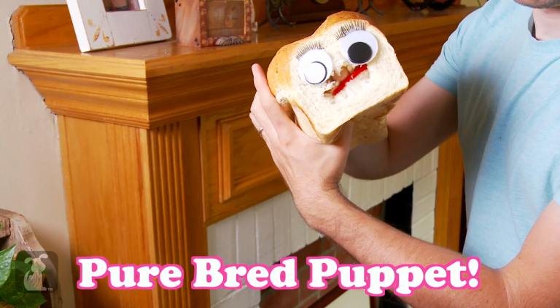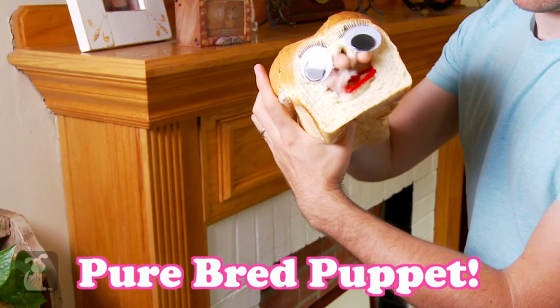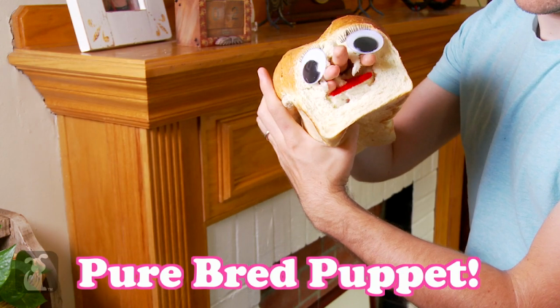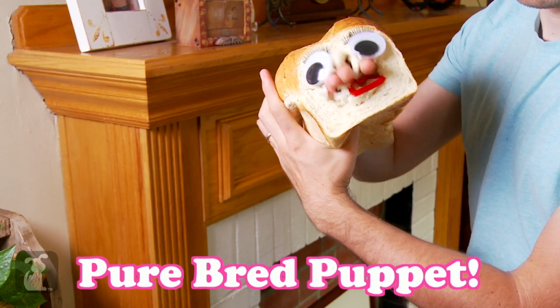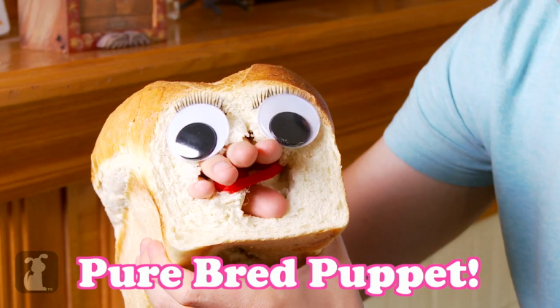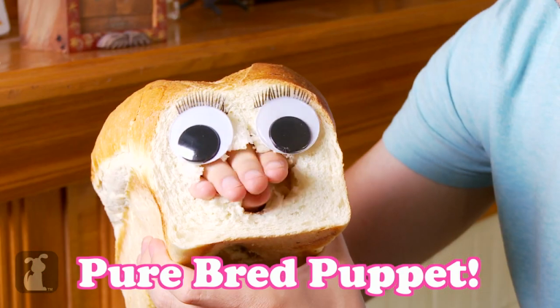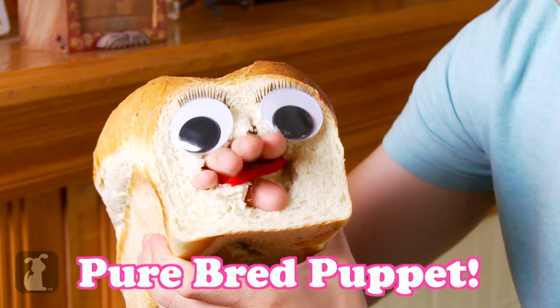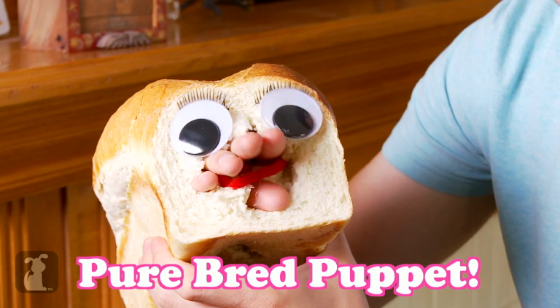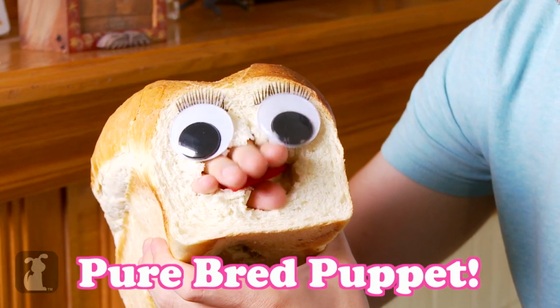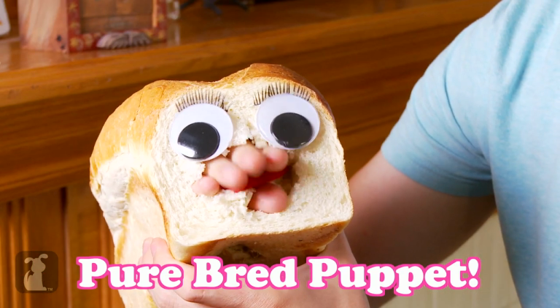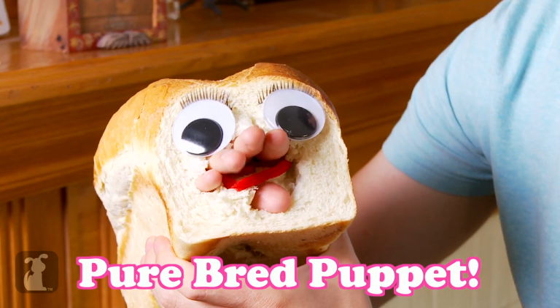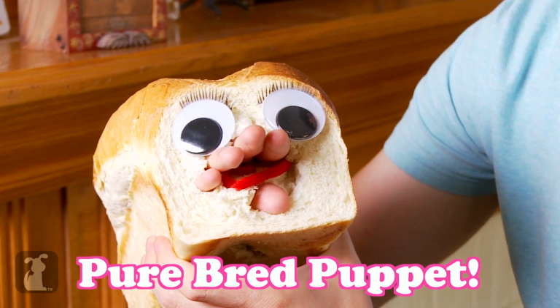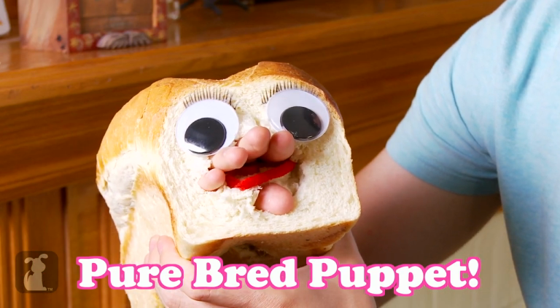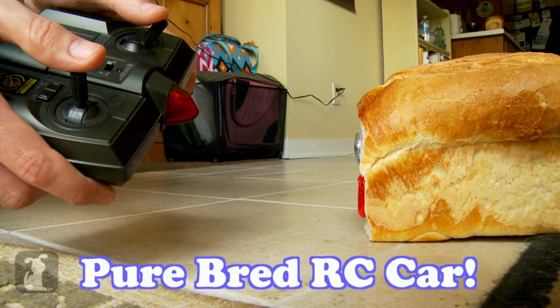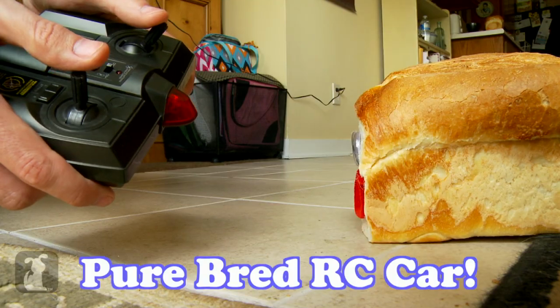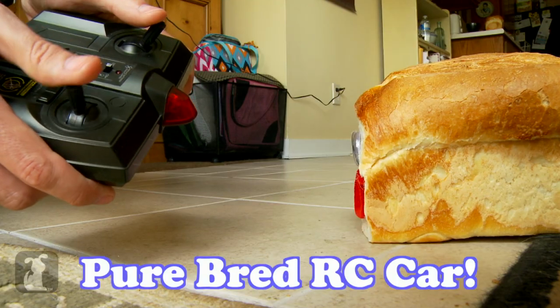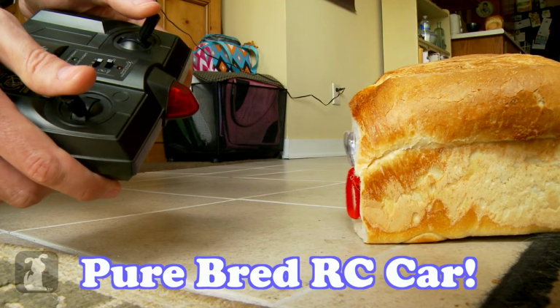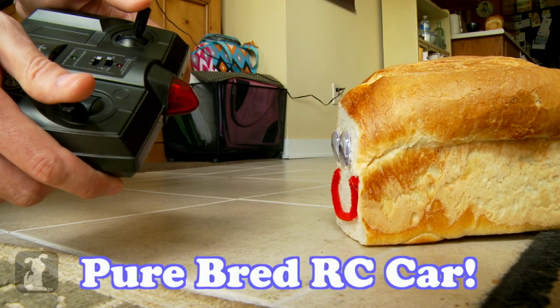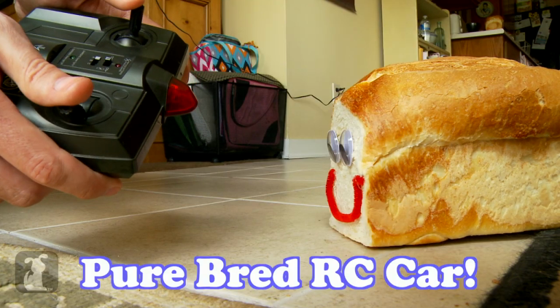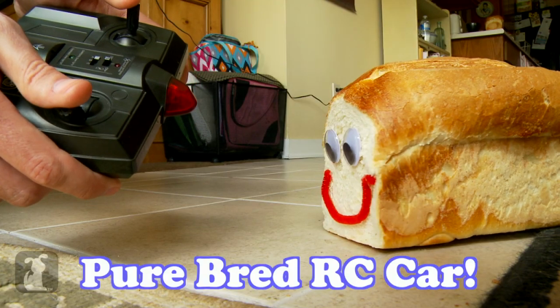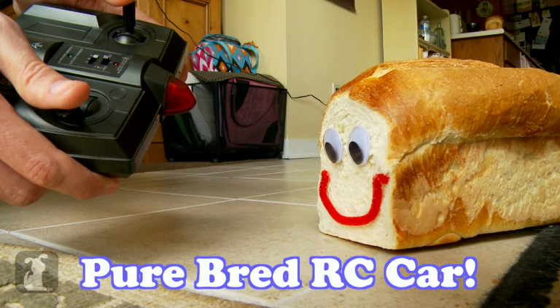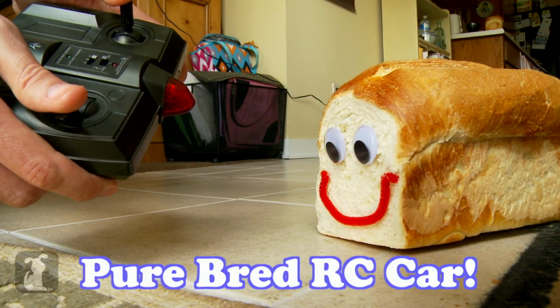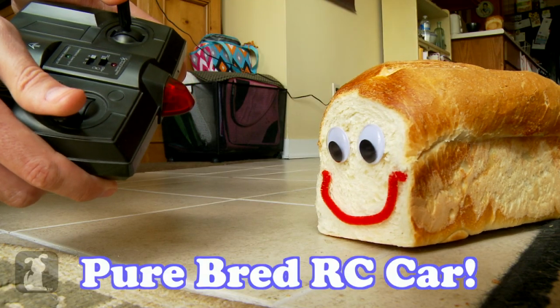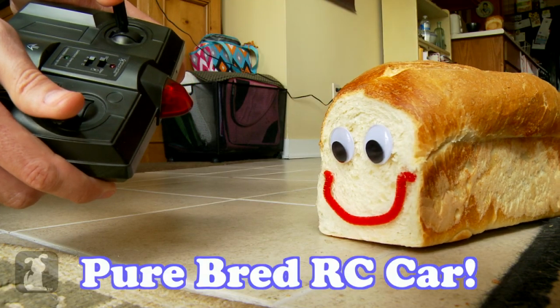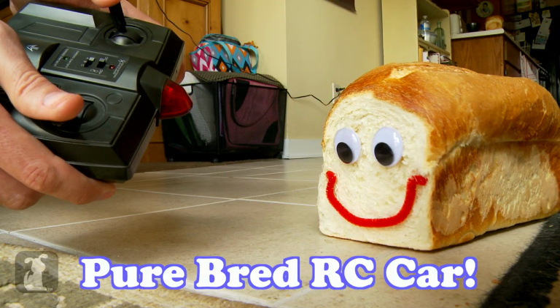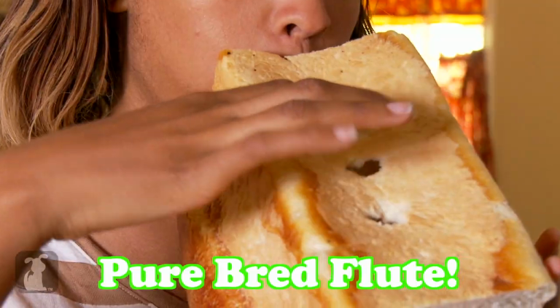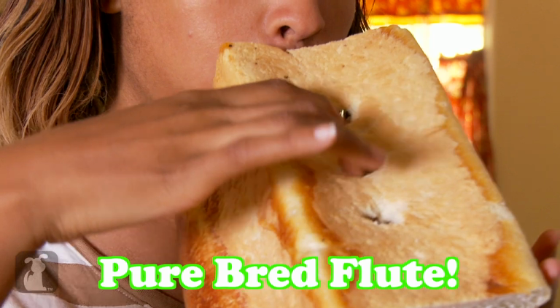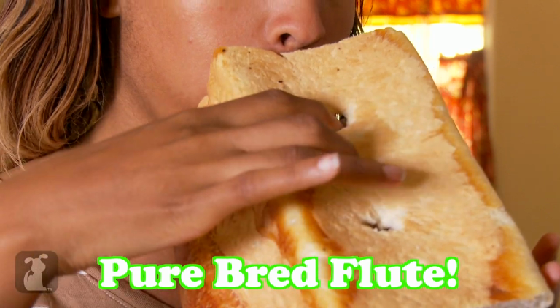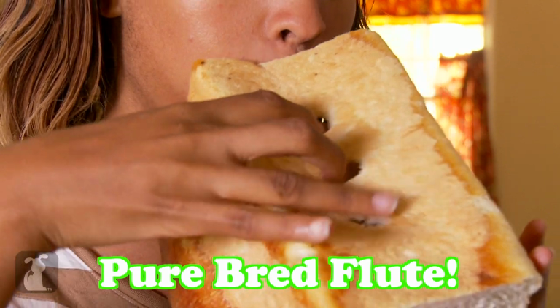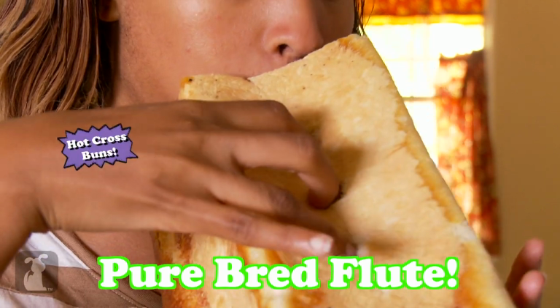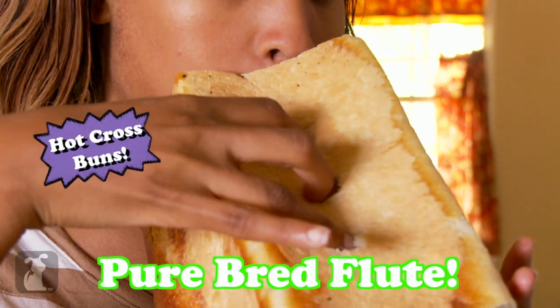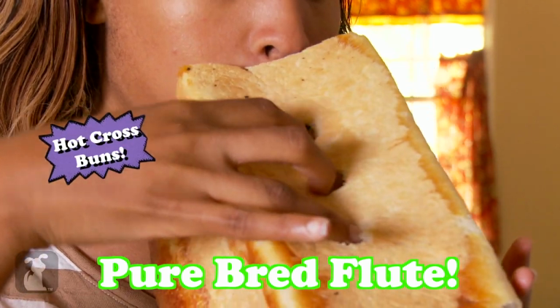Bored with your loaf? Make it into a puppet! Hey hey hey! An RC car! A musical instrument!